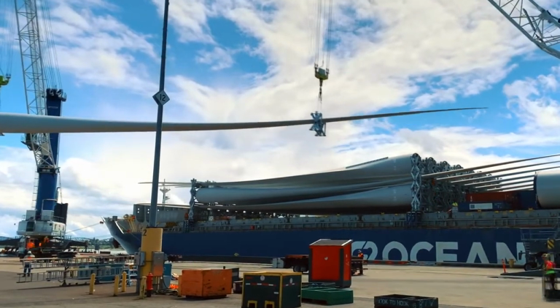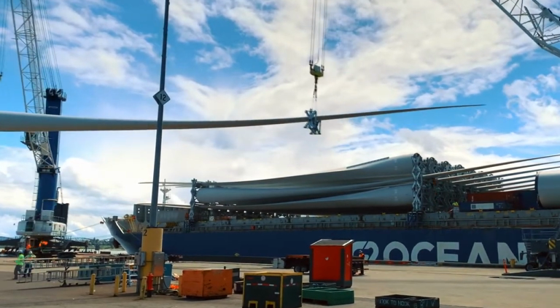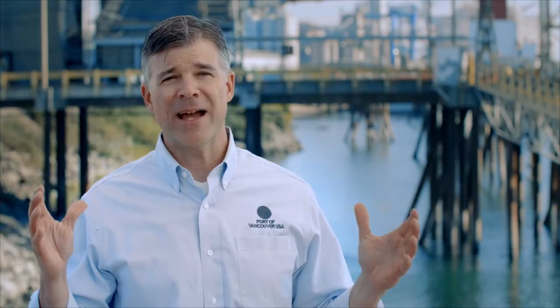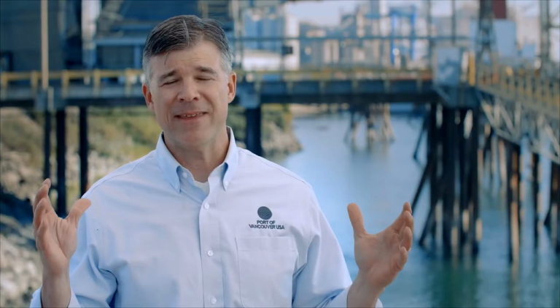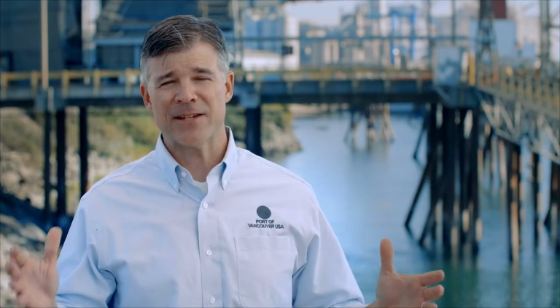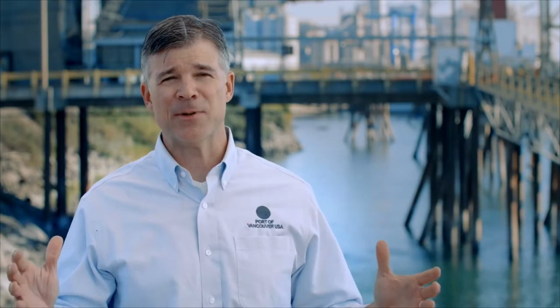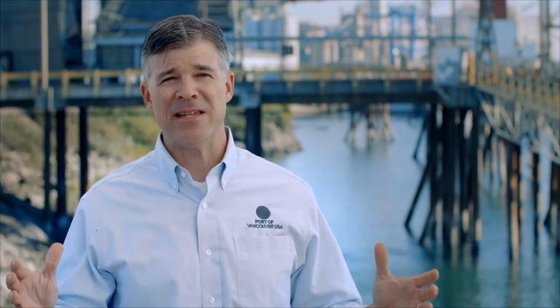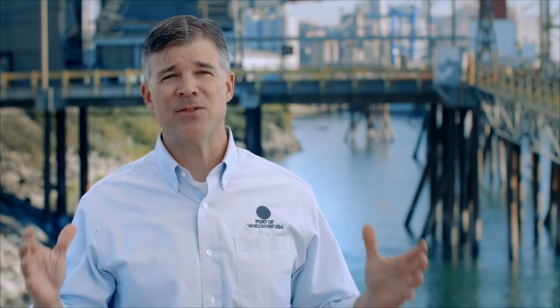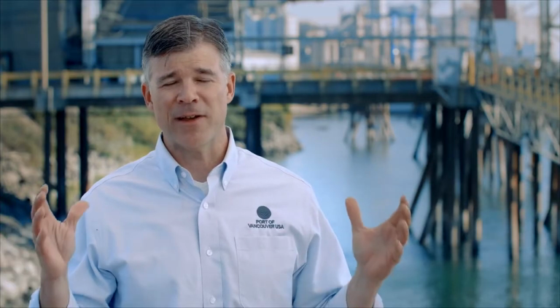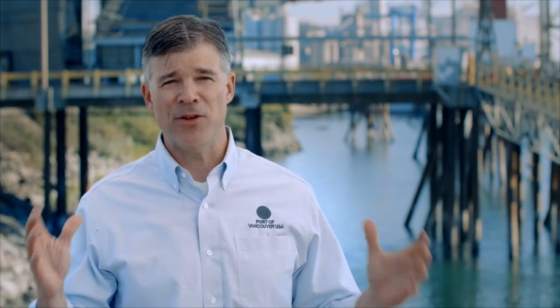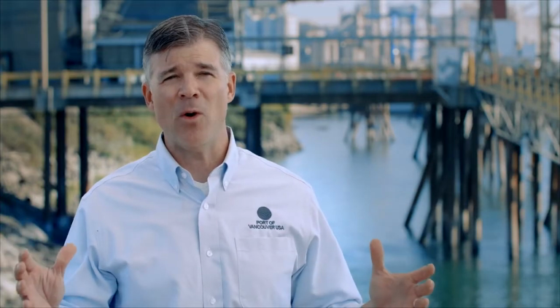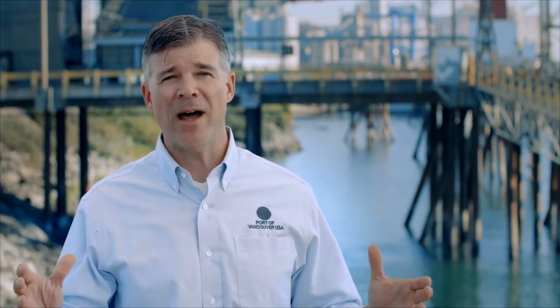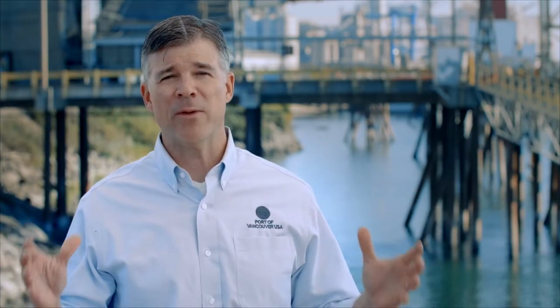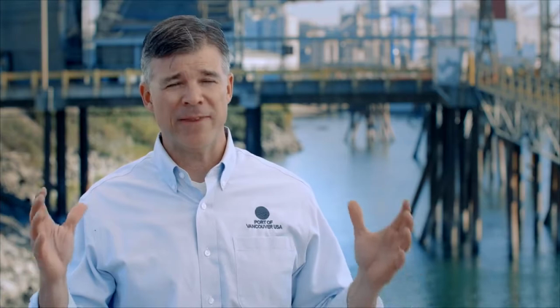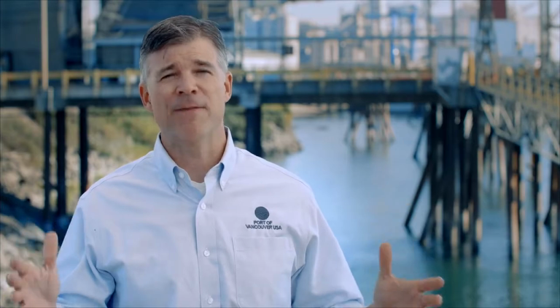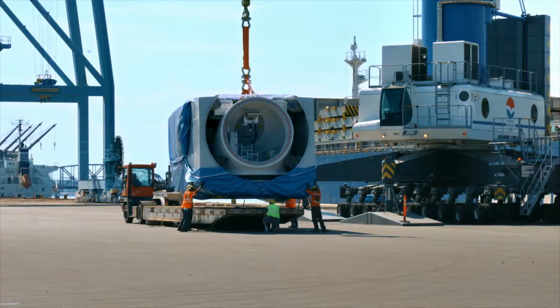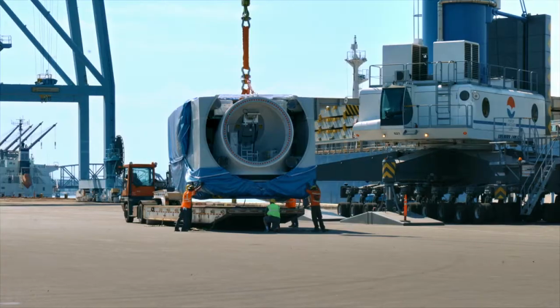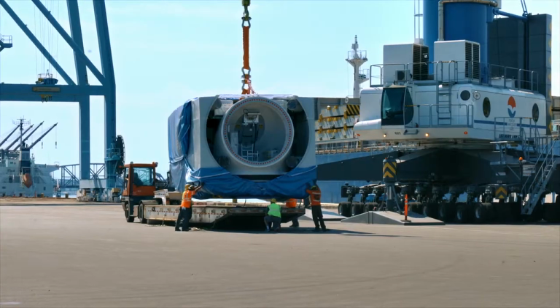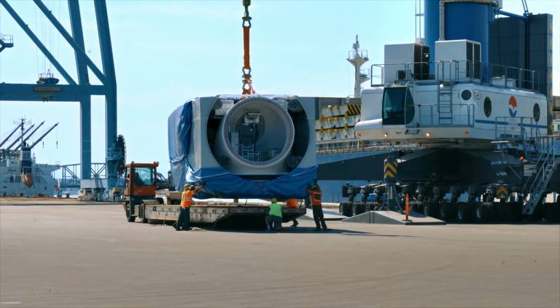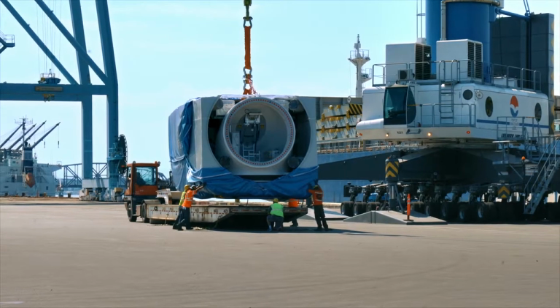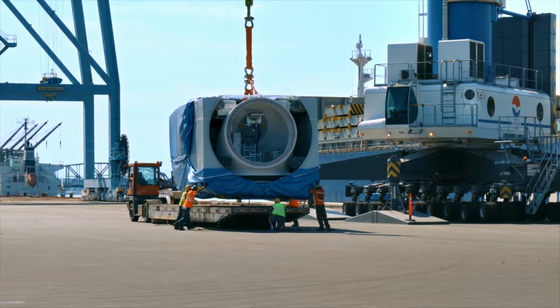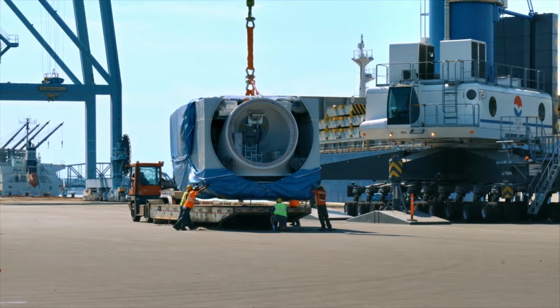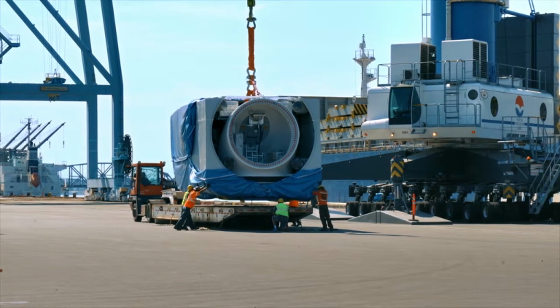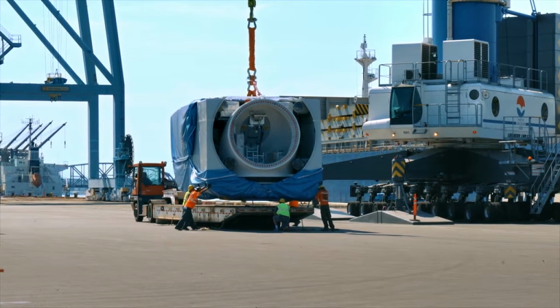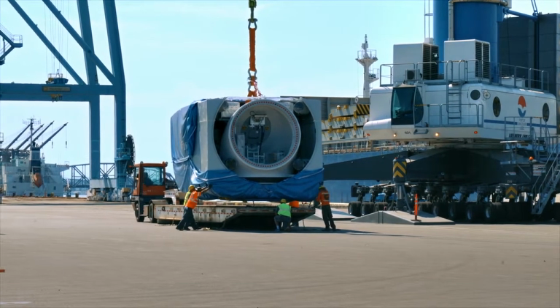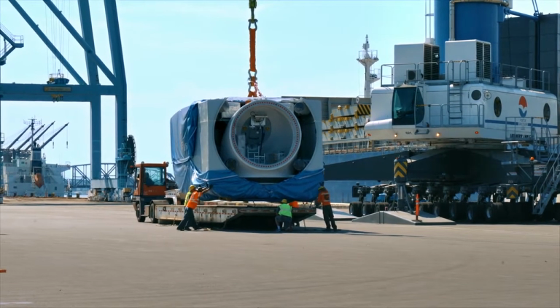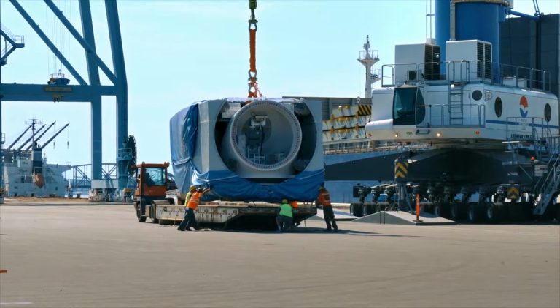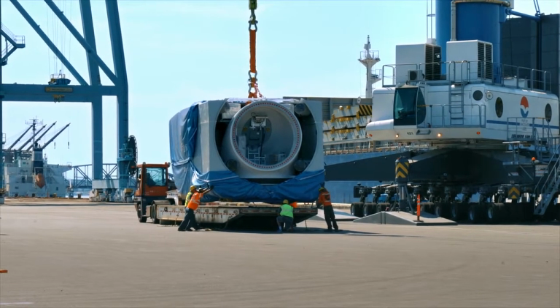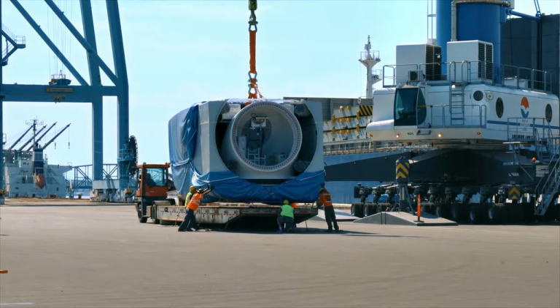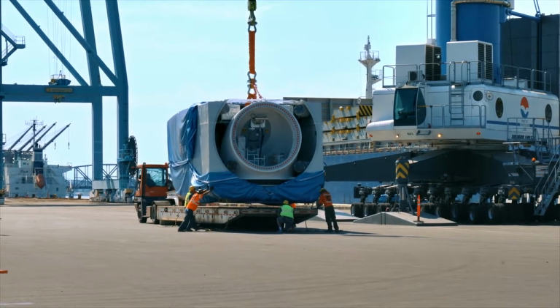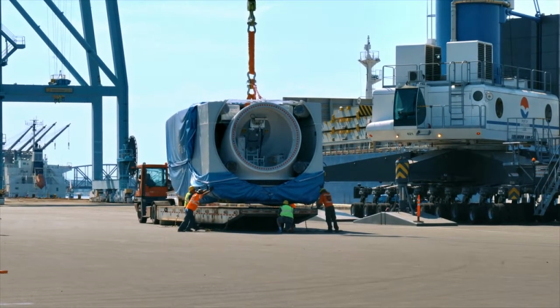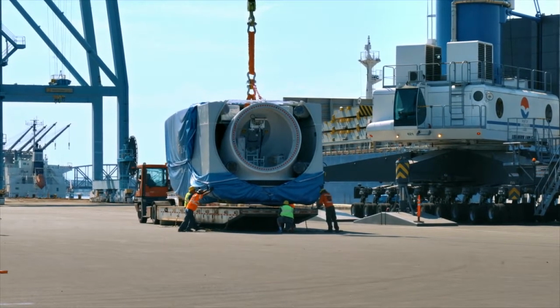We have got the expertise, we've got the know-how, we've got the infrastructure to deliver this next generation of components to these job sites.